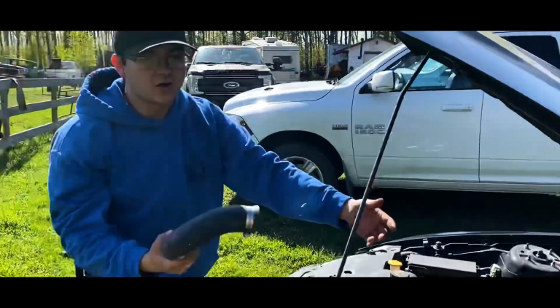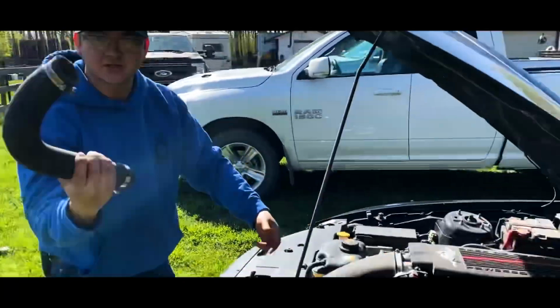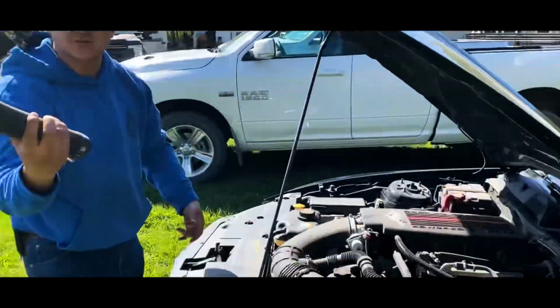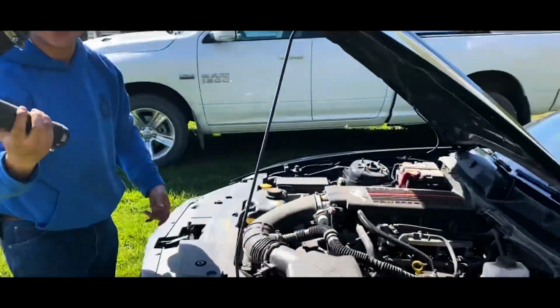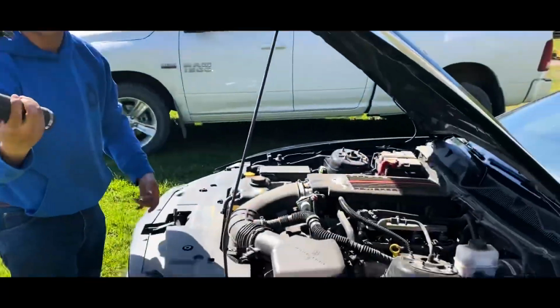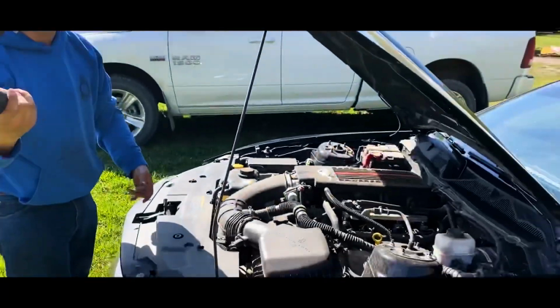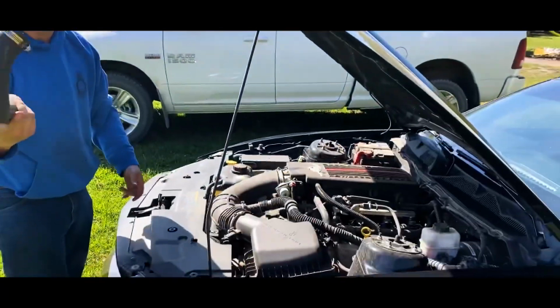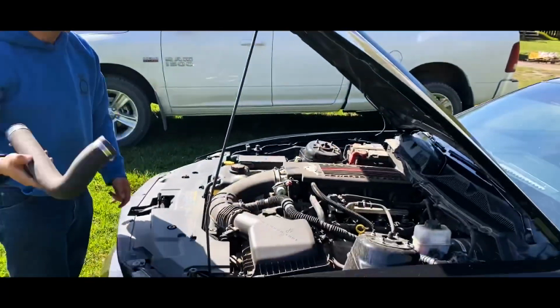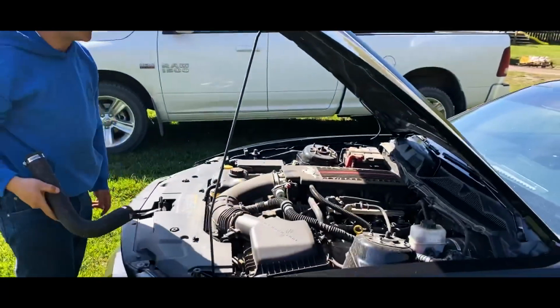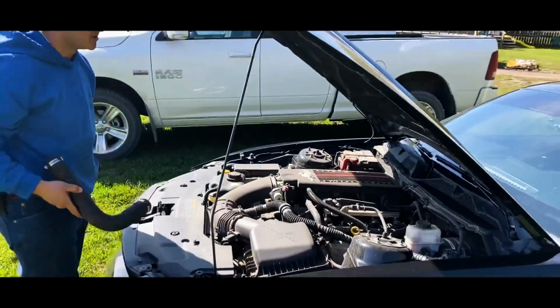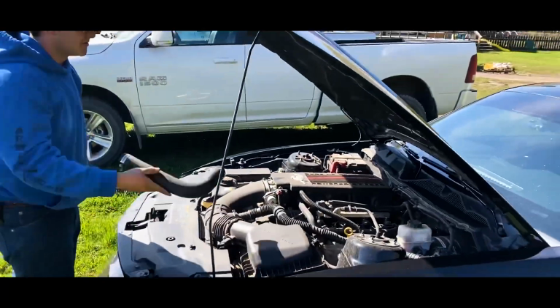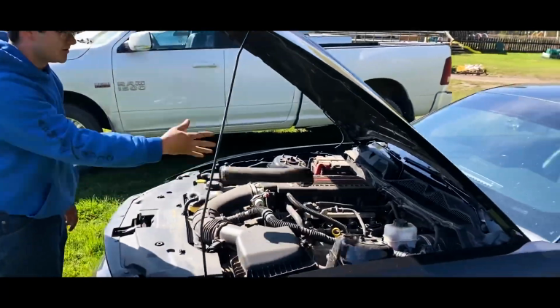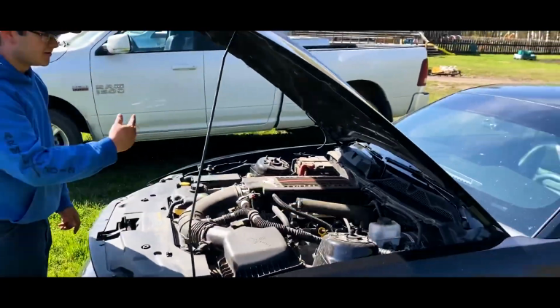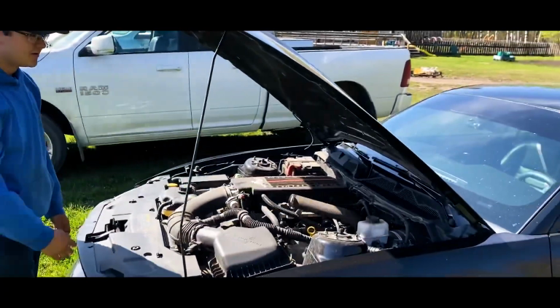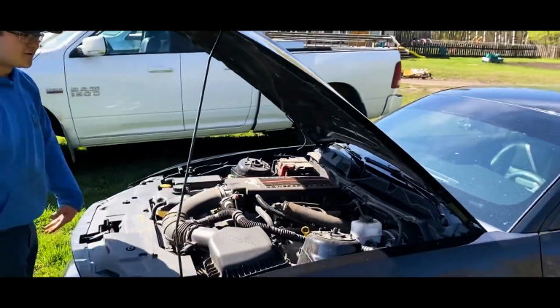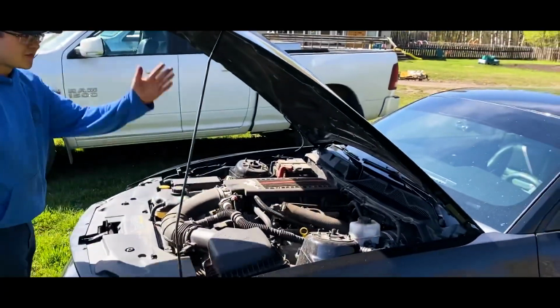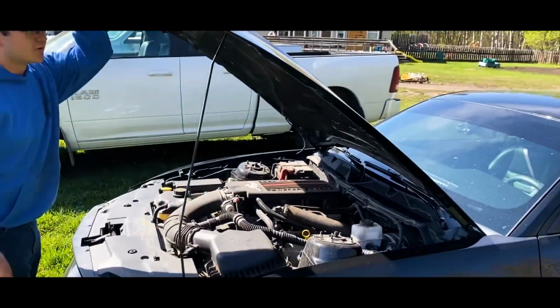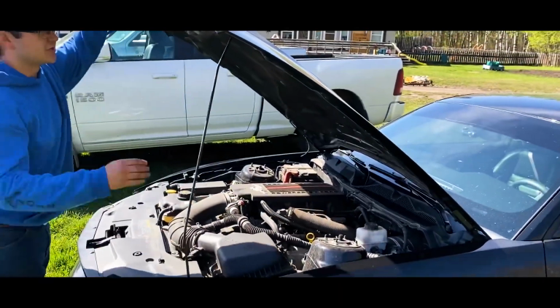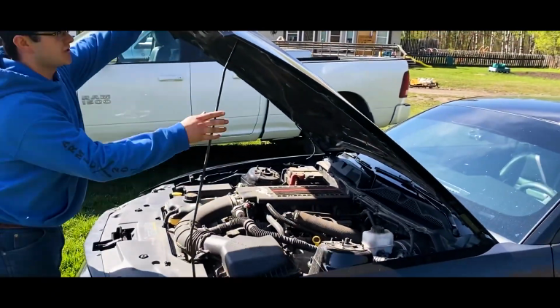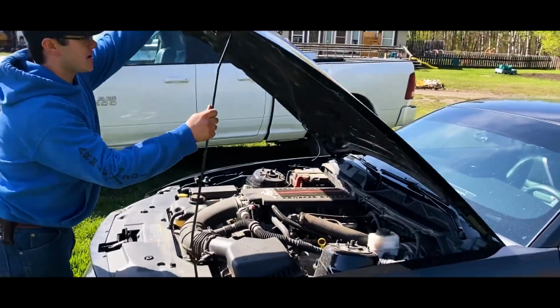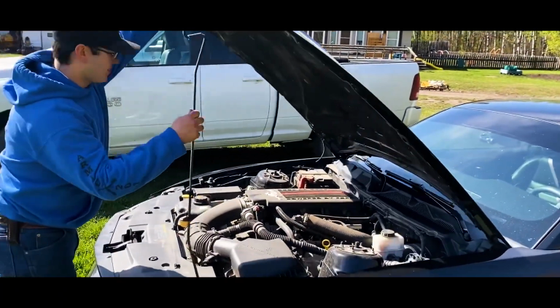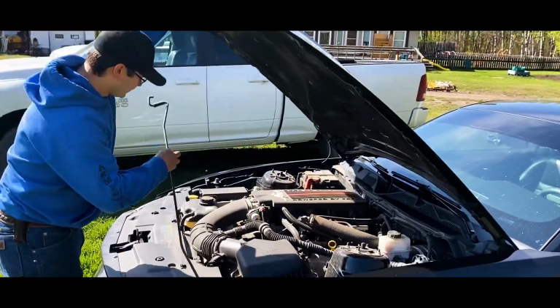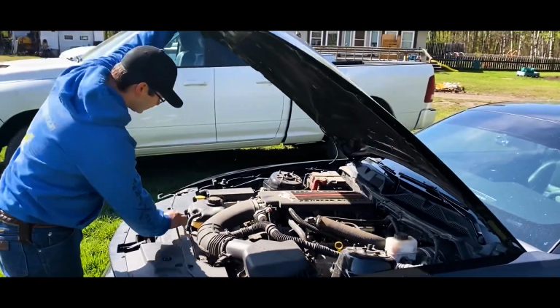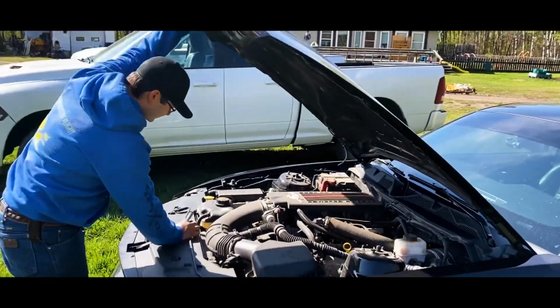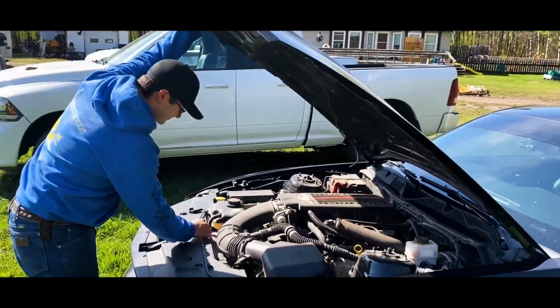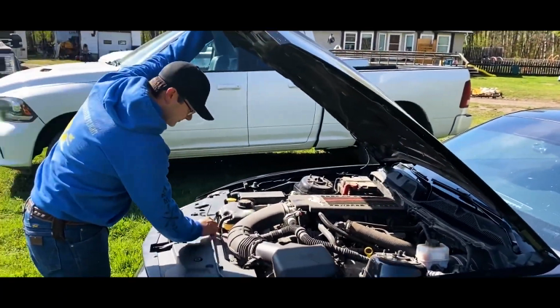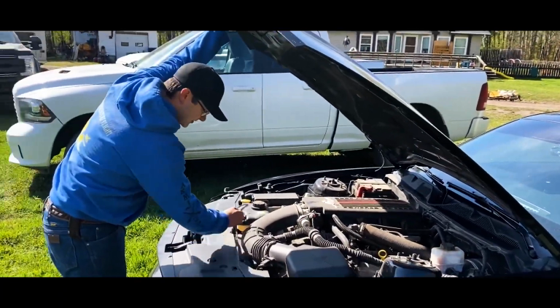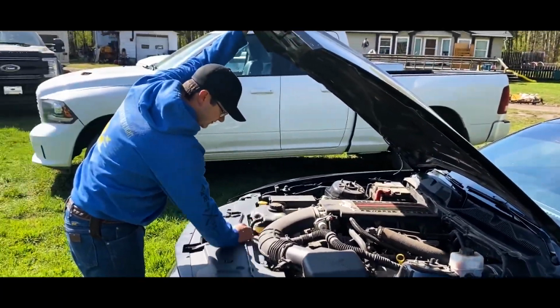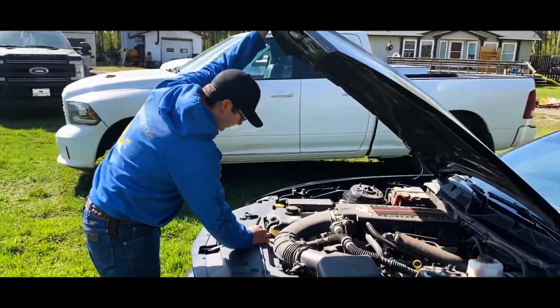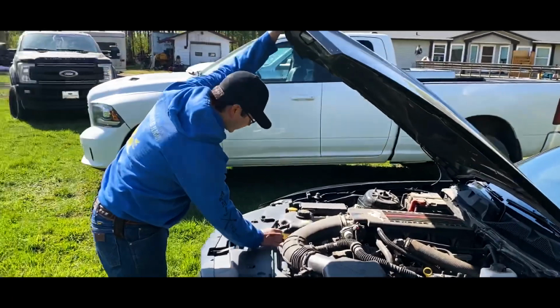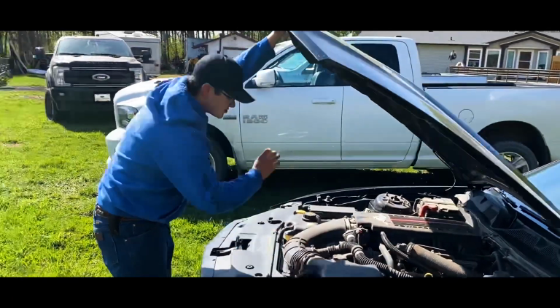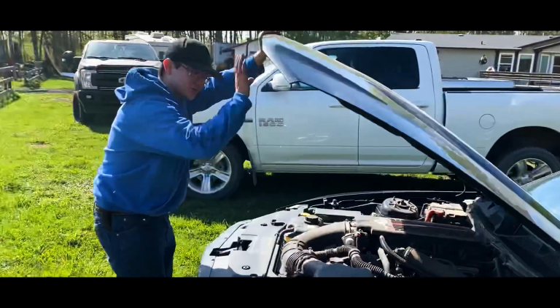All you do is grab yourself a tube and throw it in there. Fucking this.